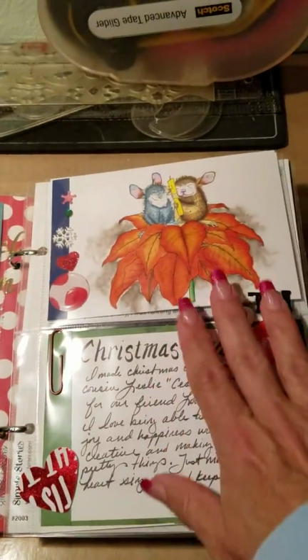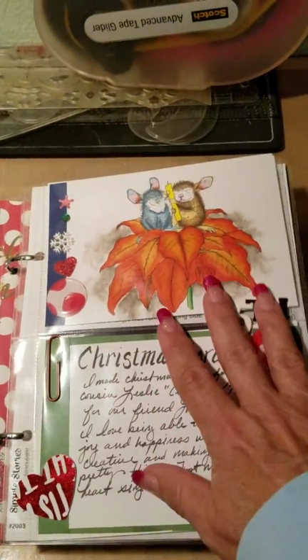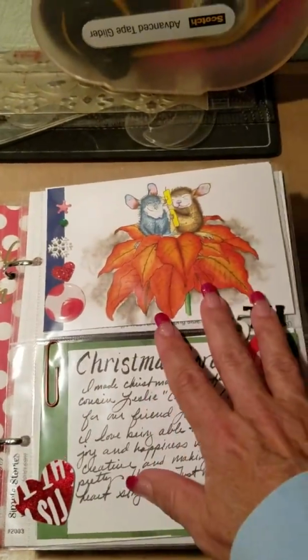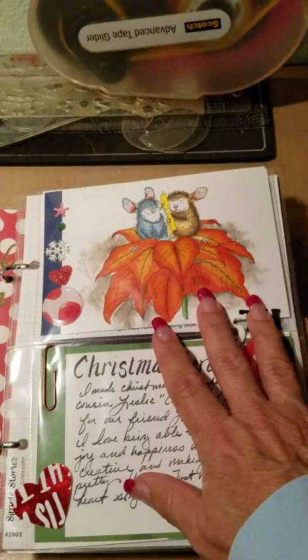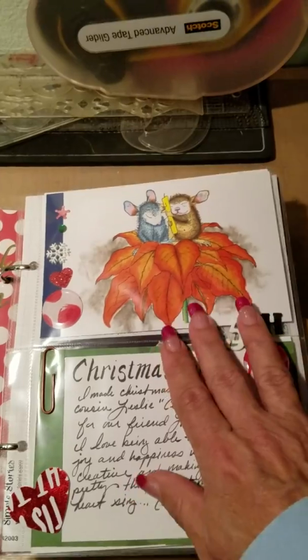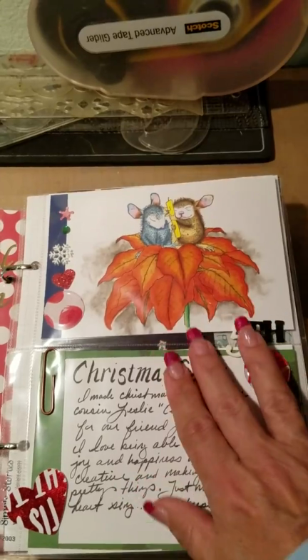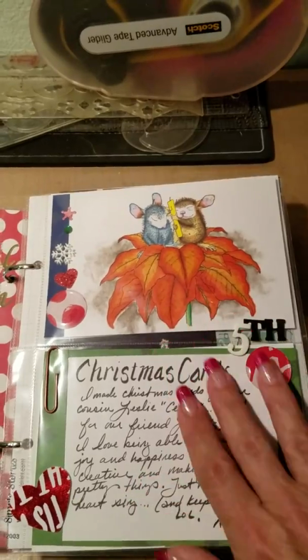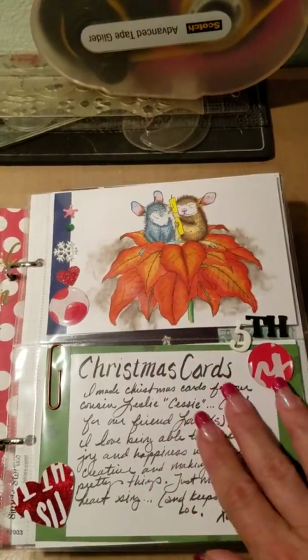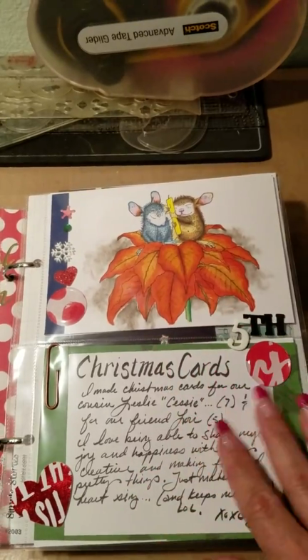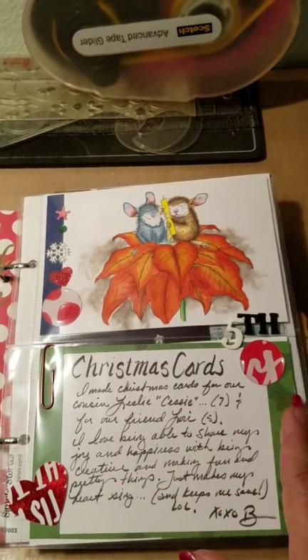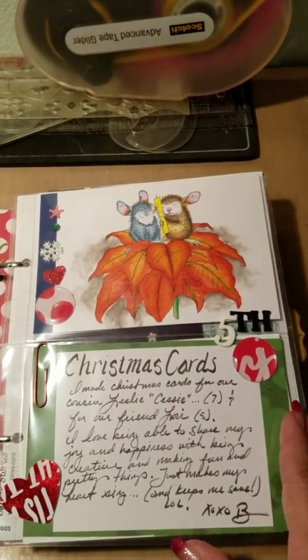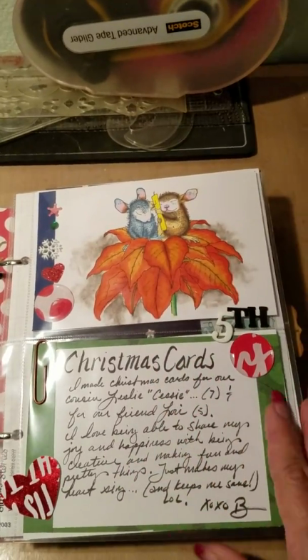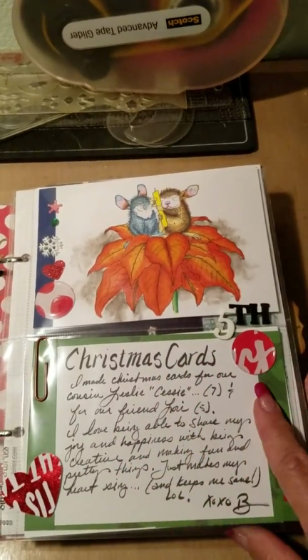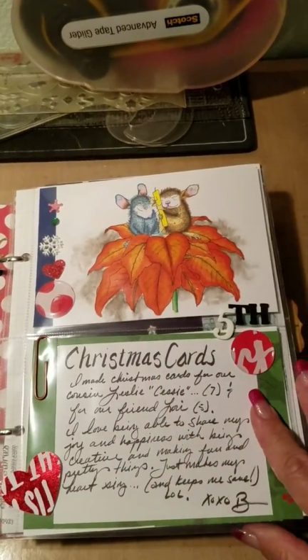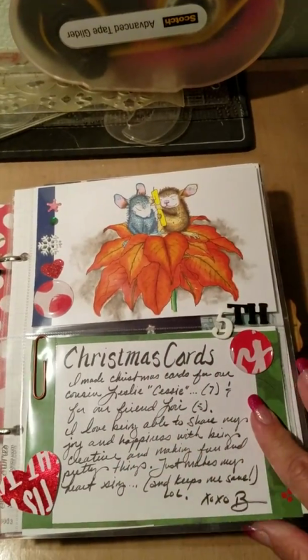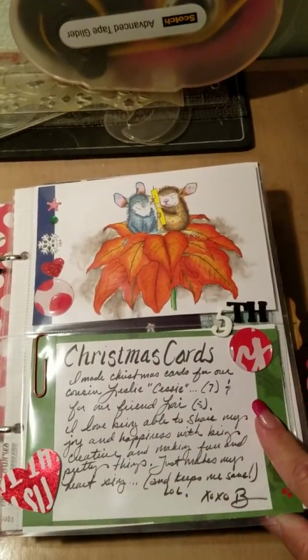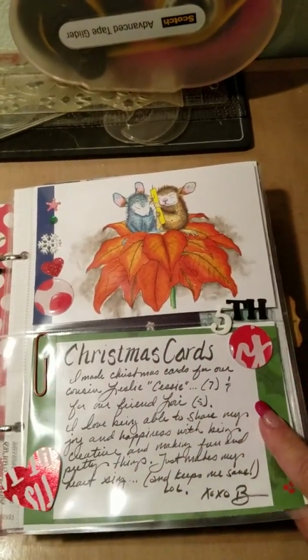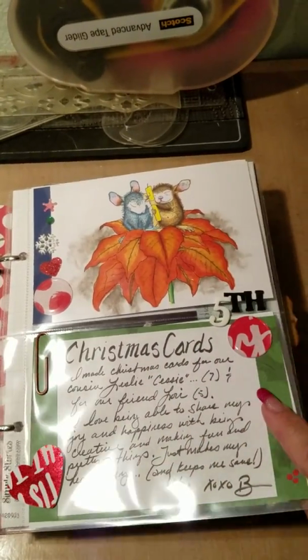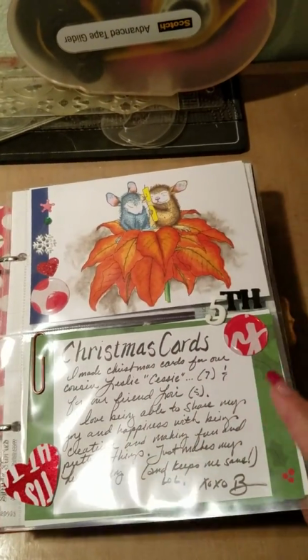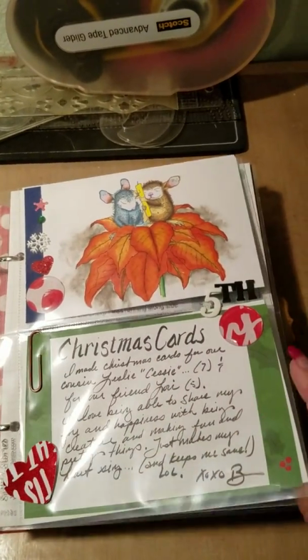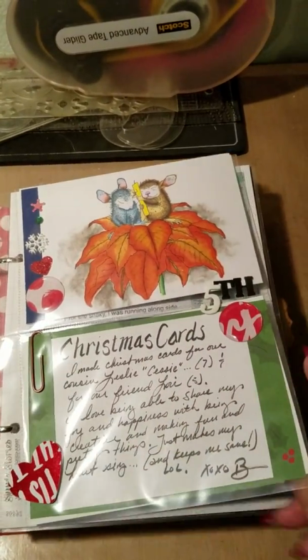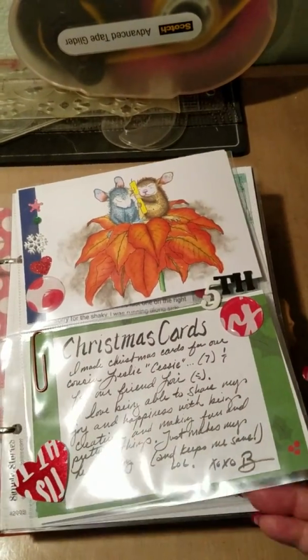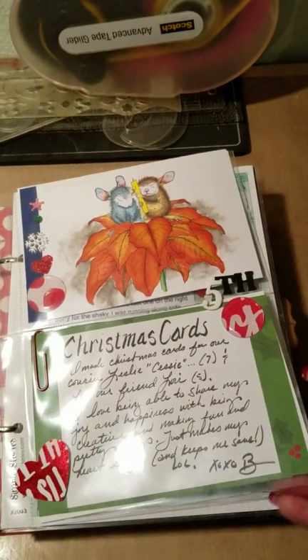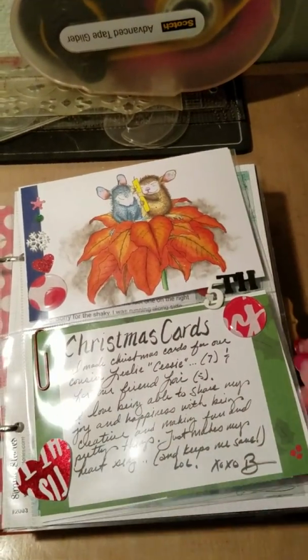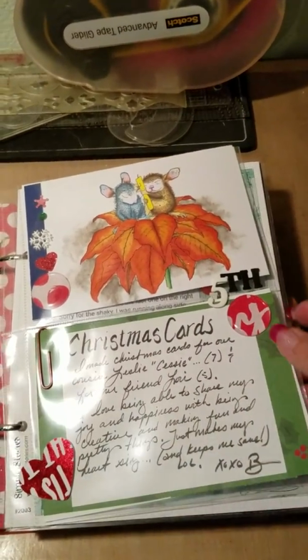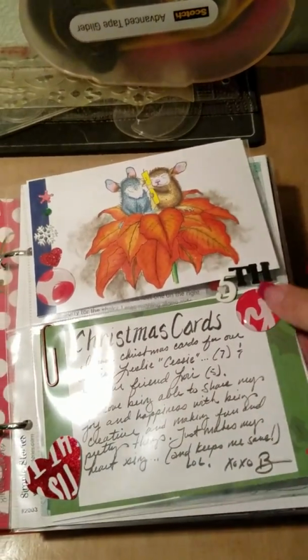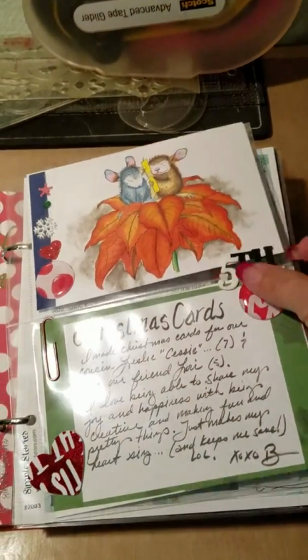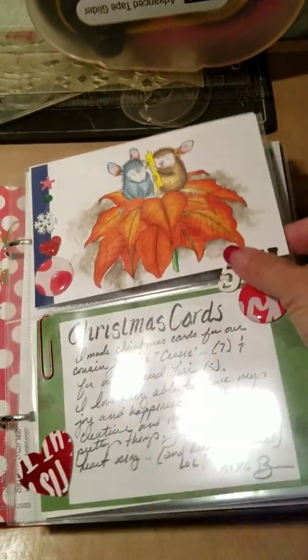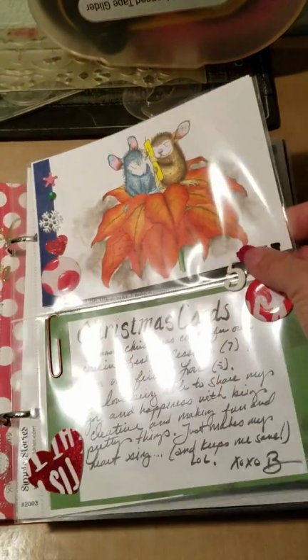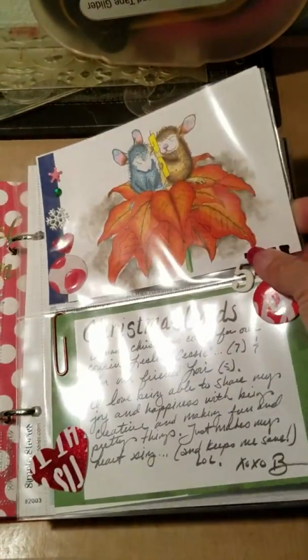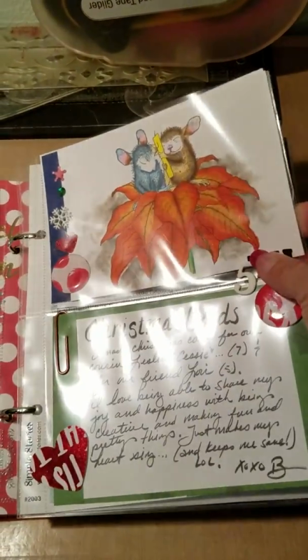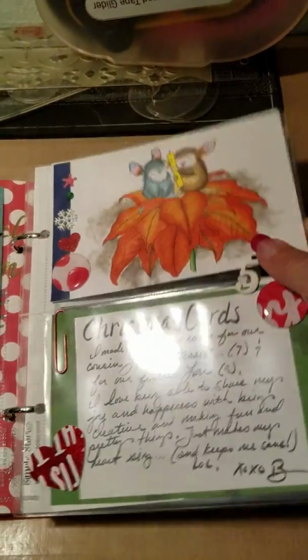I was making cards — a friend of mine needed five Christmas cards, so I made some for her and kept one for myself.